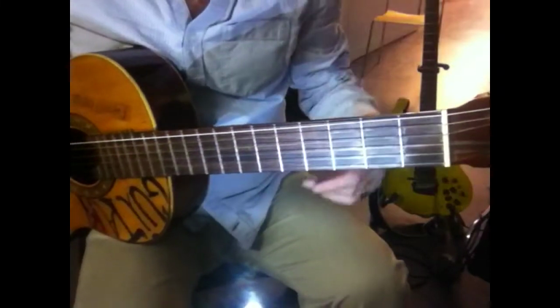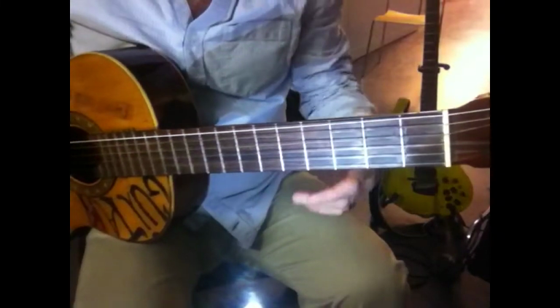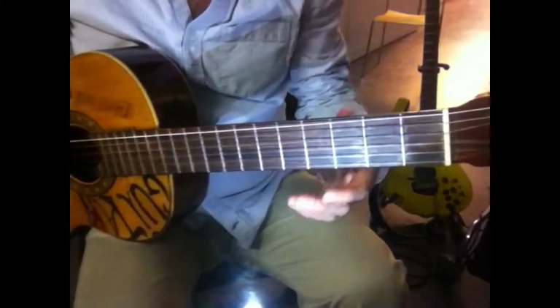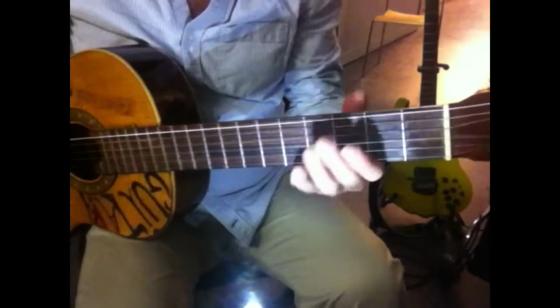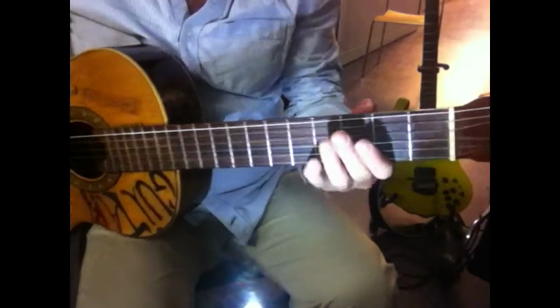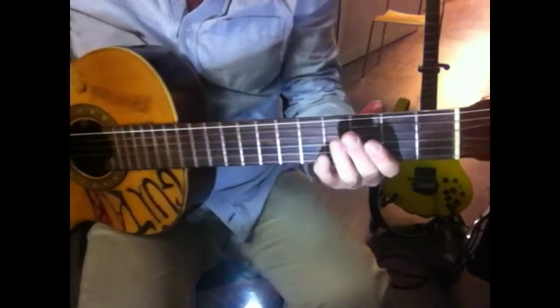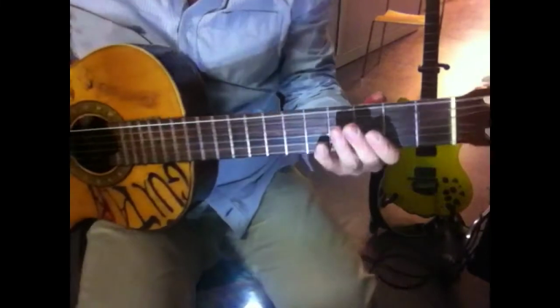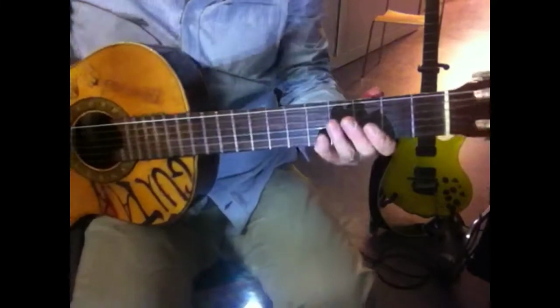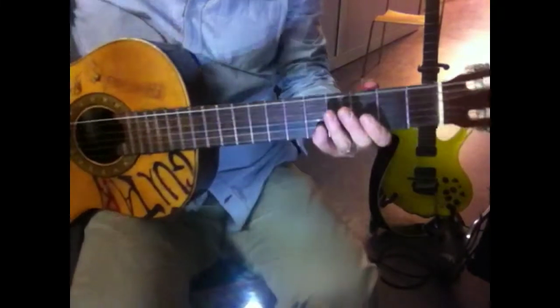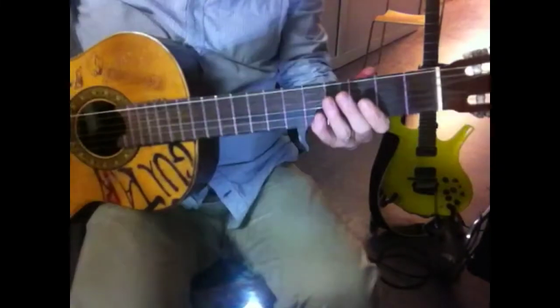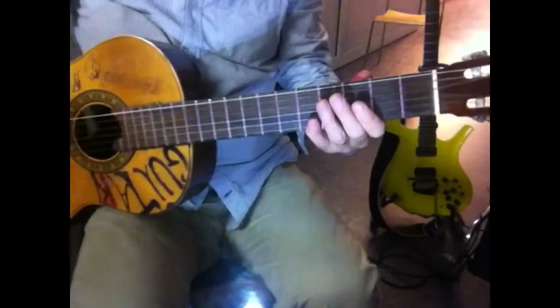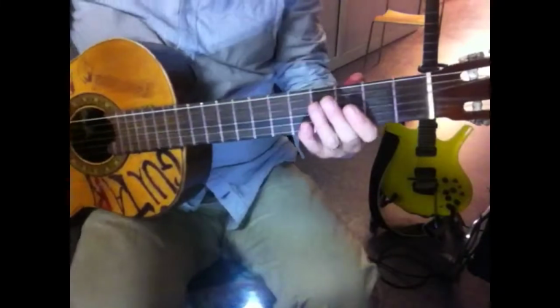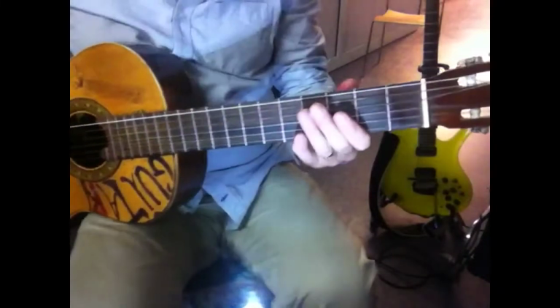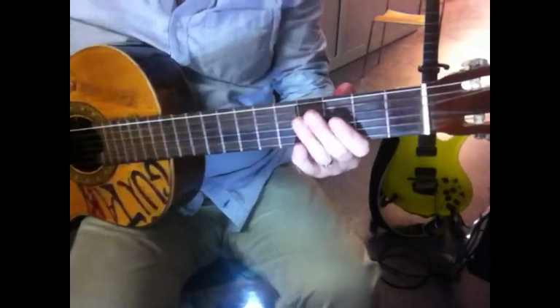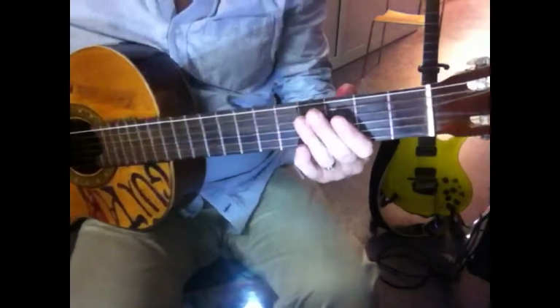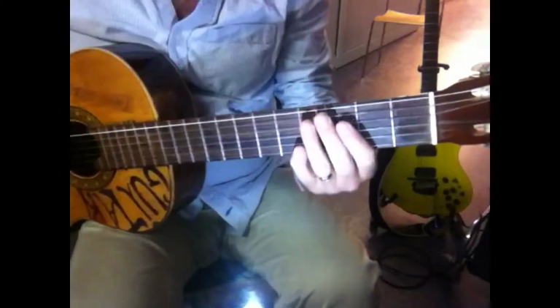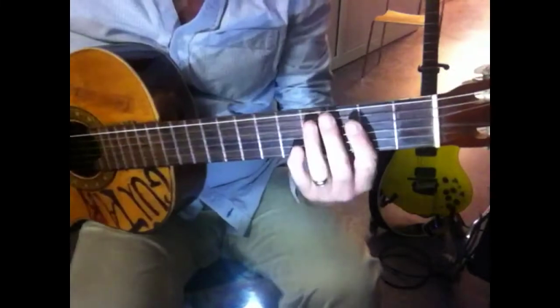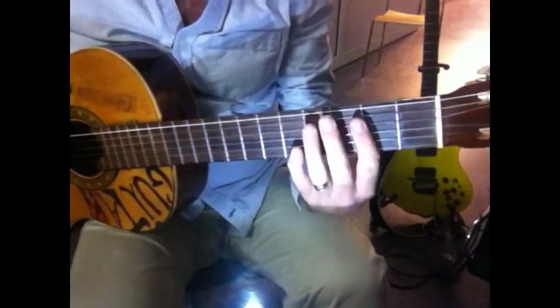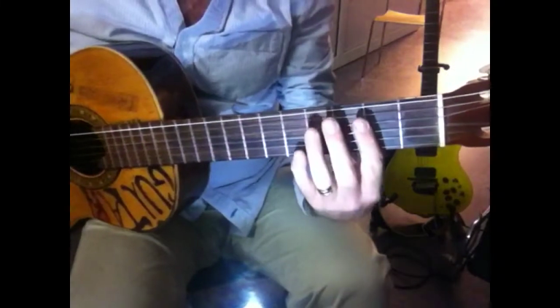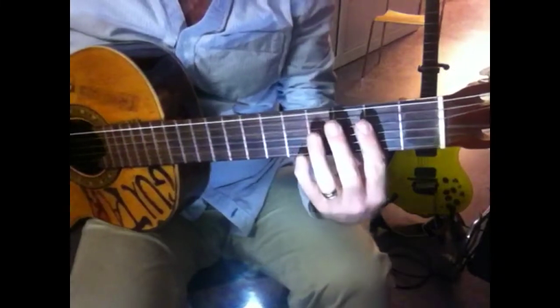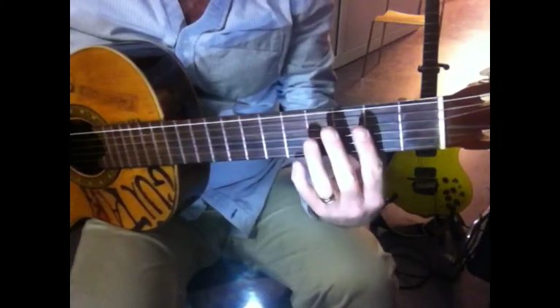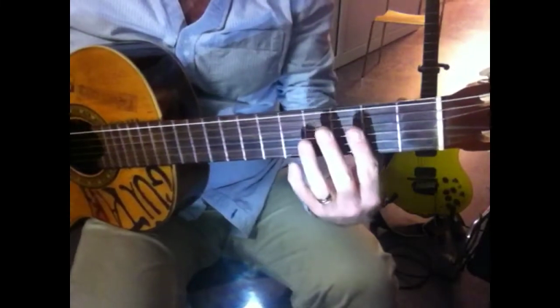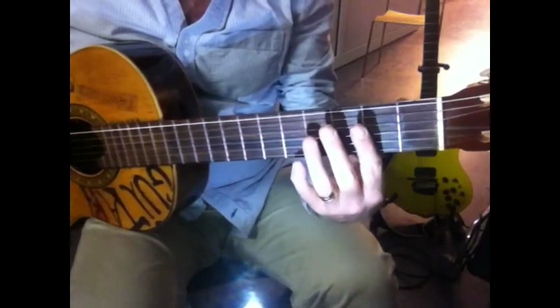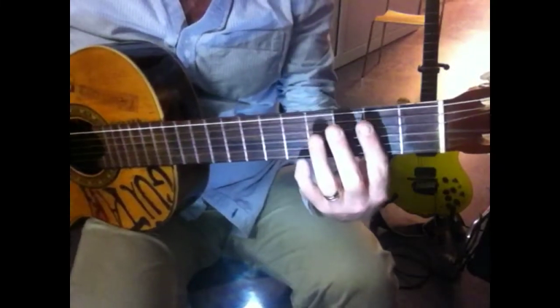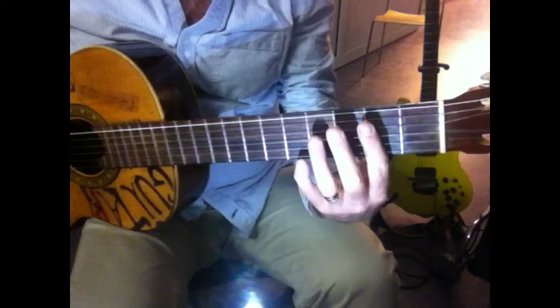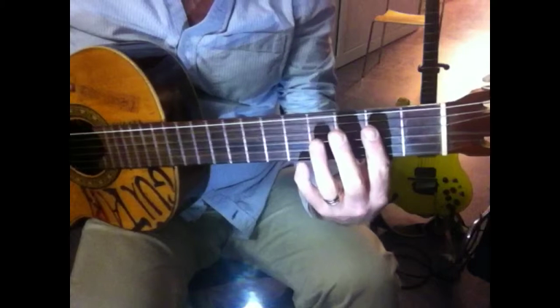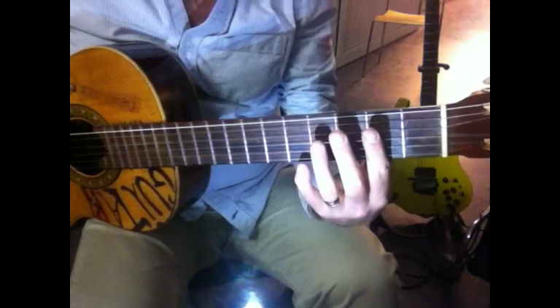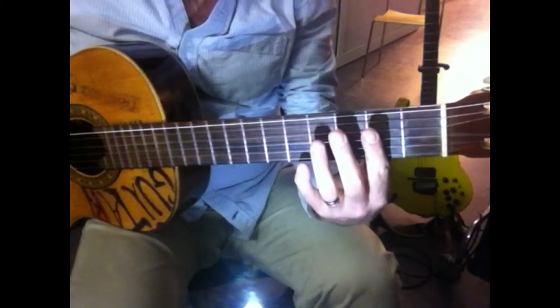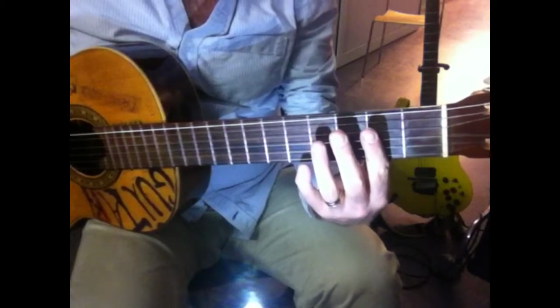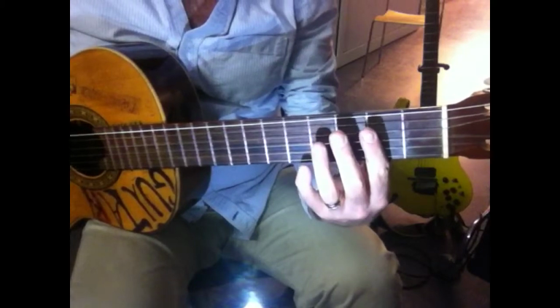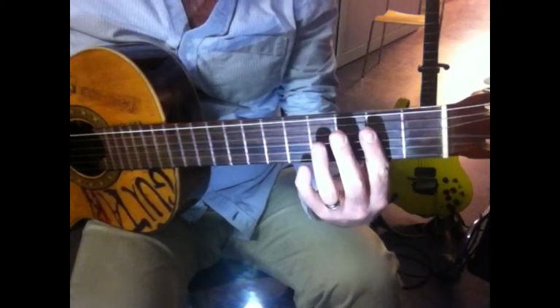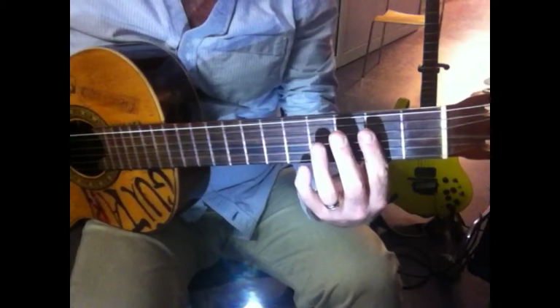This is A minor melodic. I'm starting on the open string, fifth string.